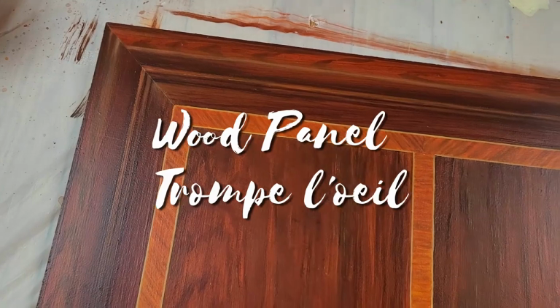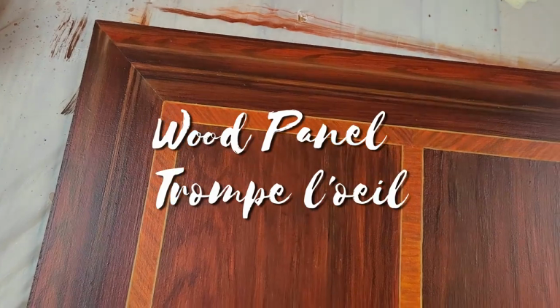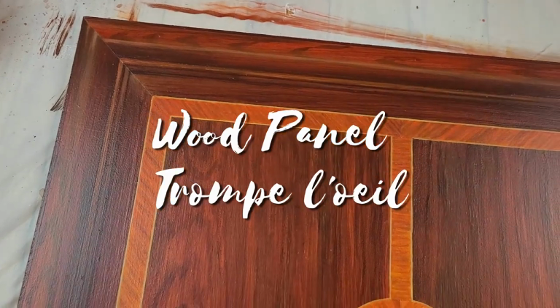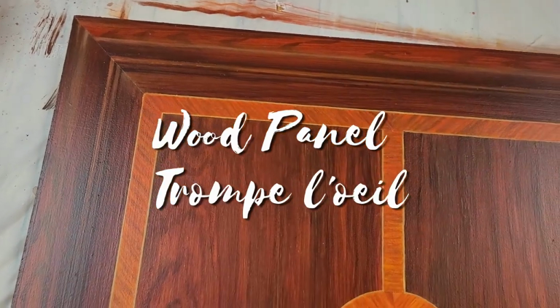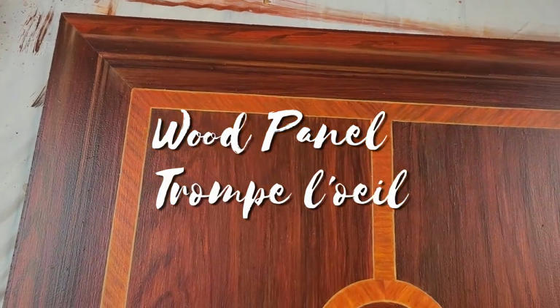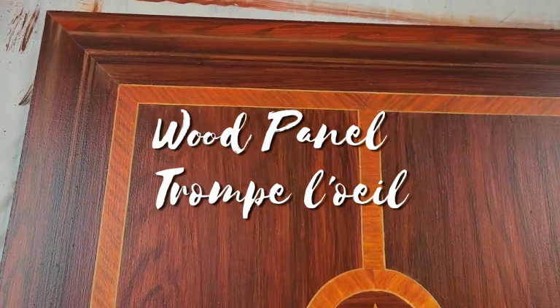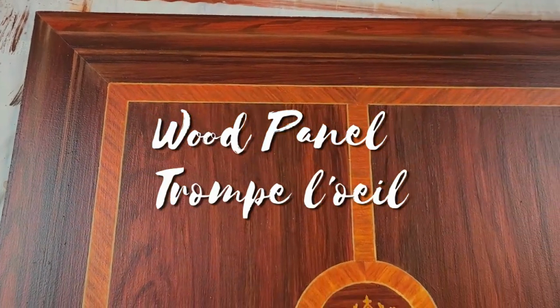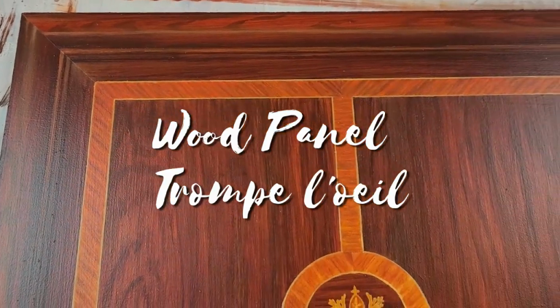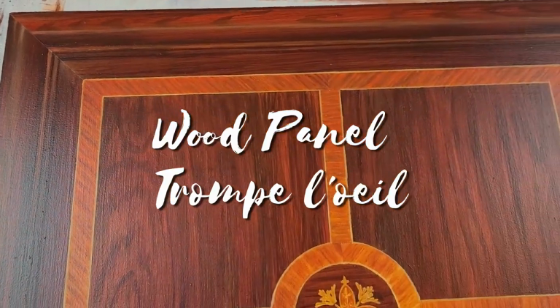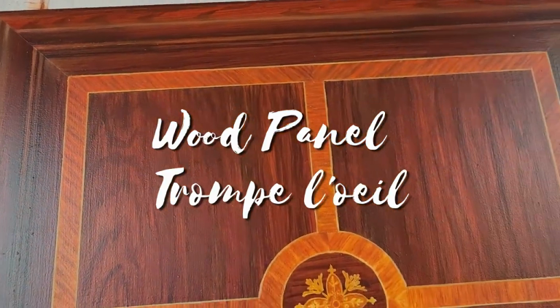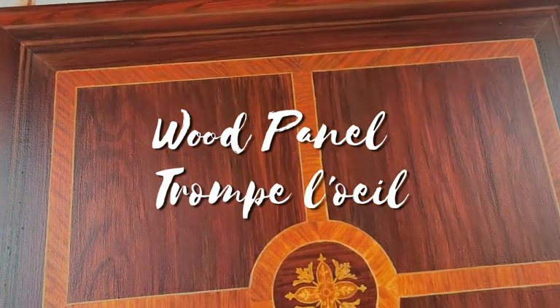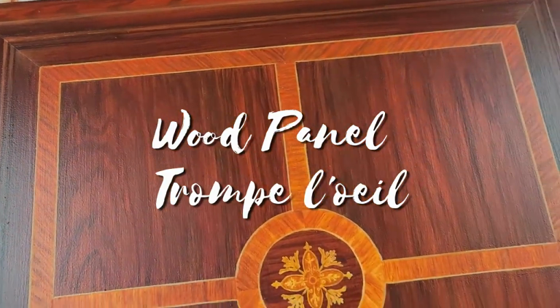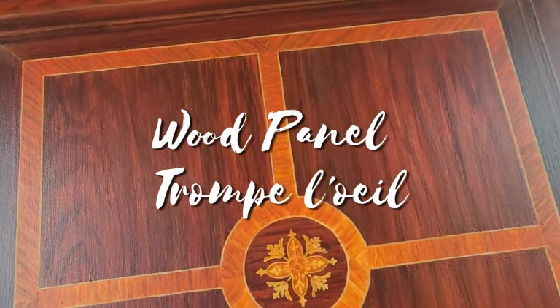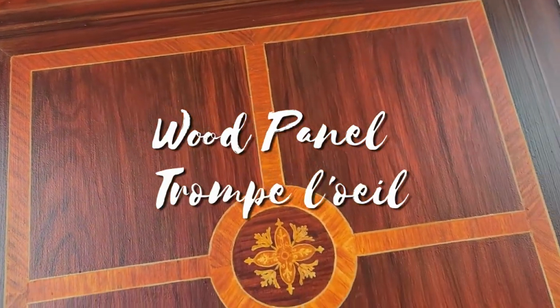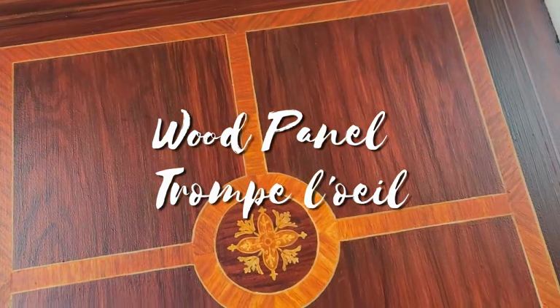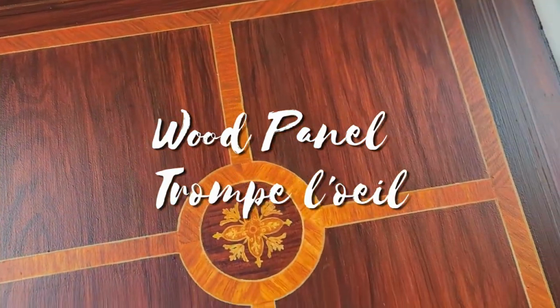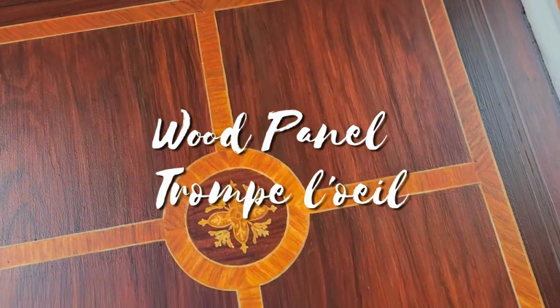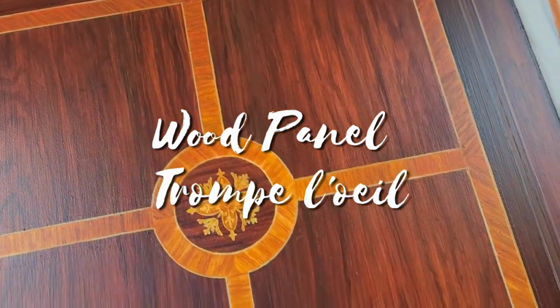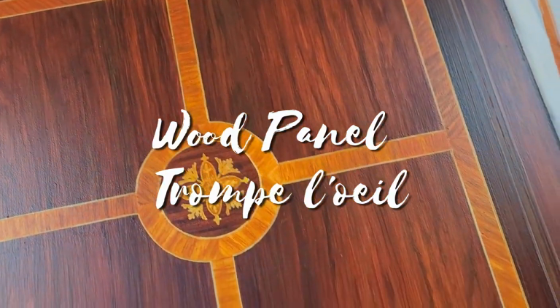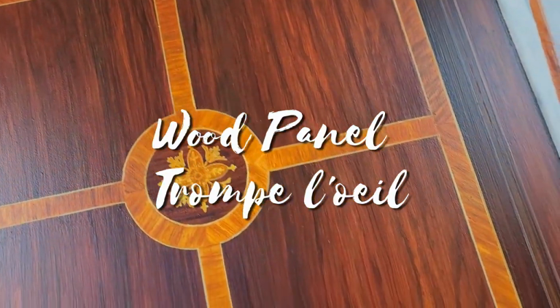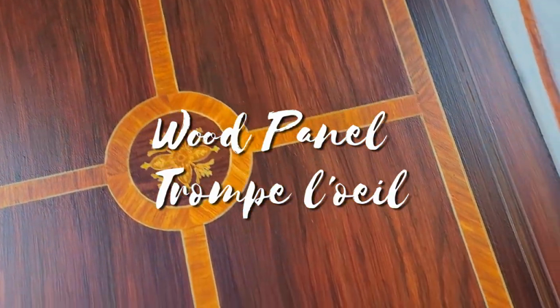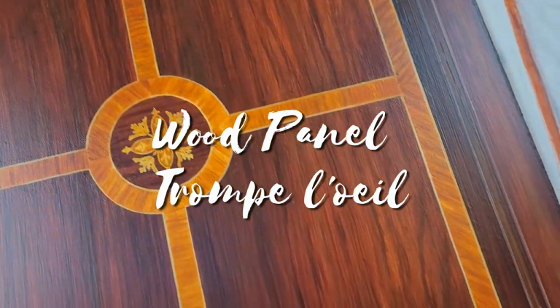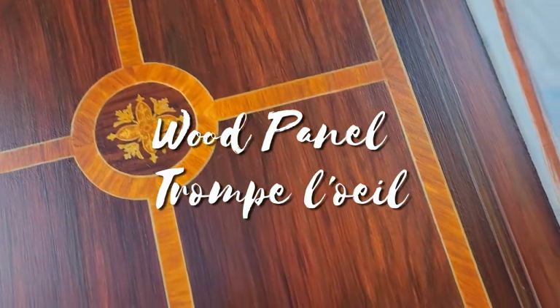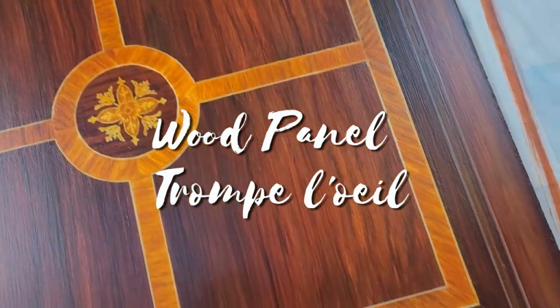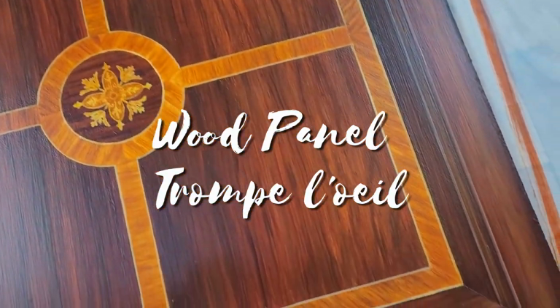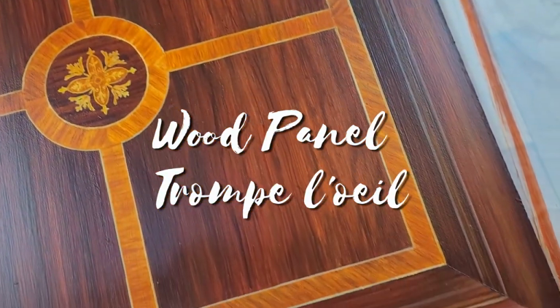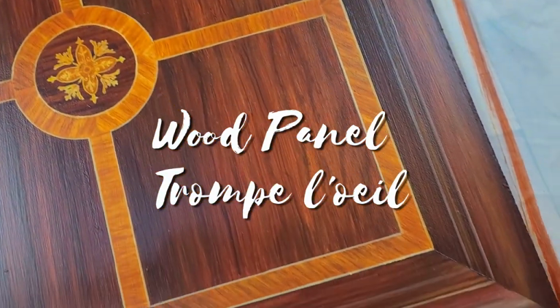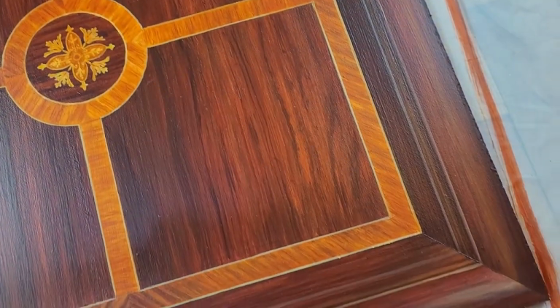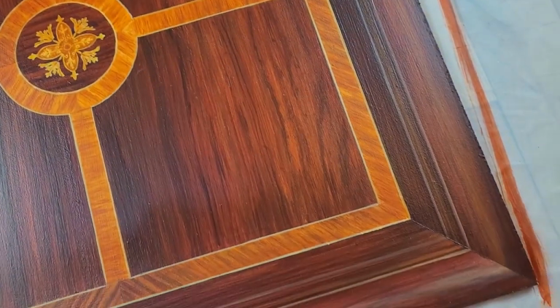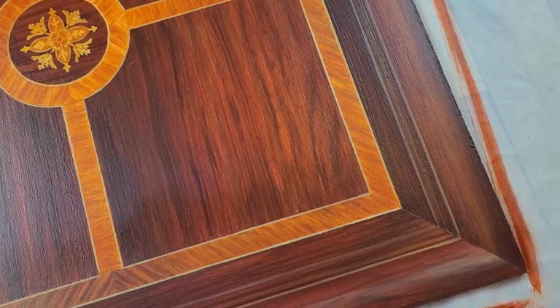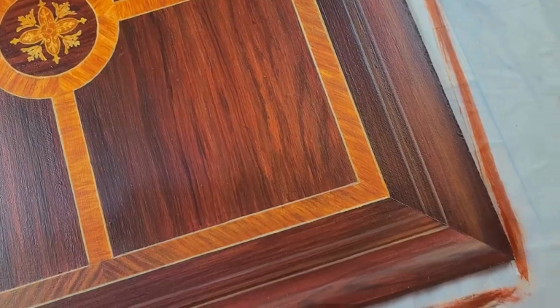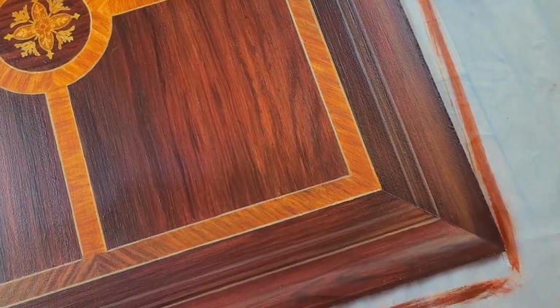Welcome! This video covers the process I used for a trompe l'oeil wood panel I made for my Union entrance exam.